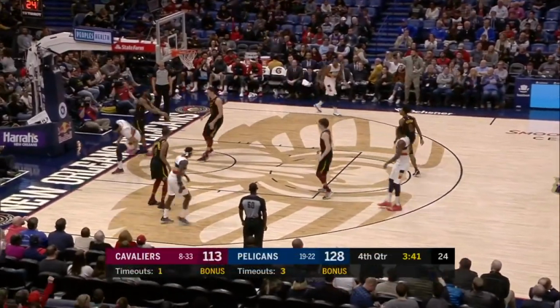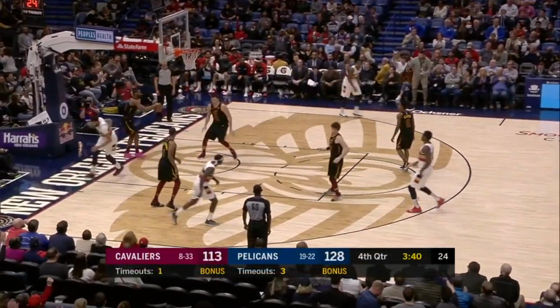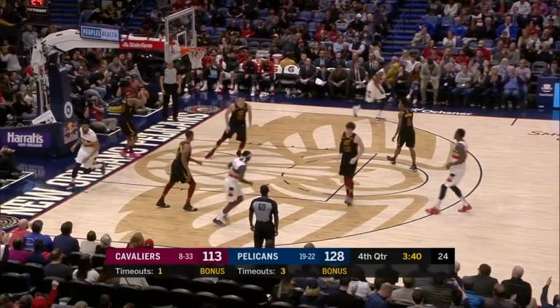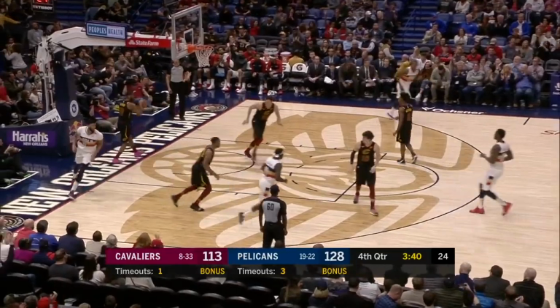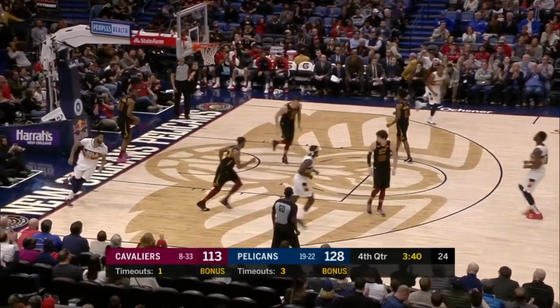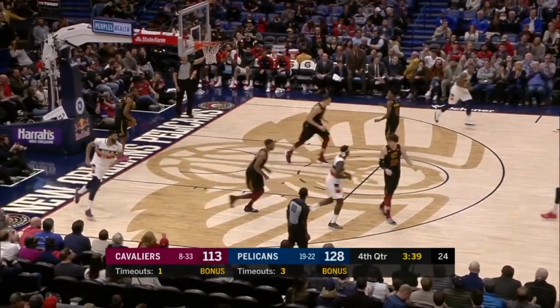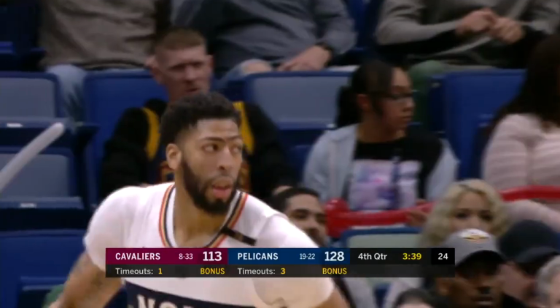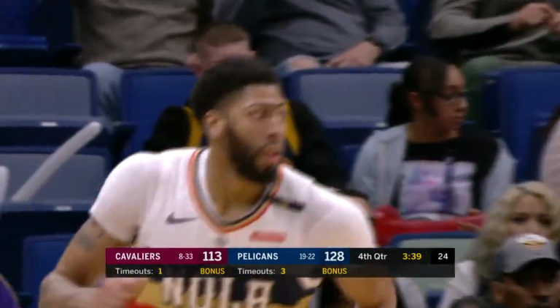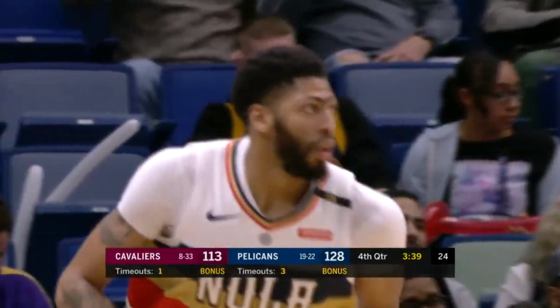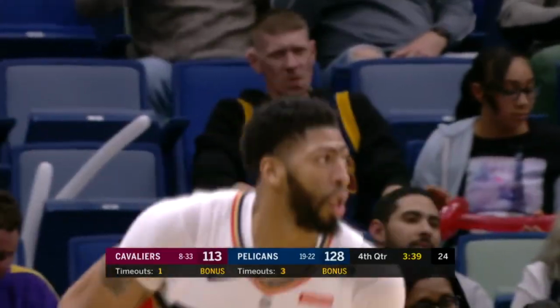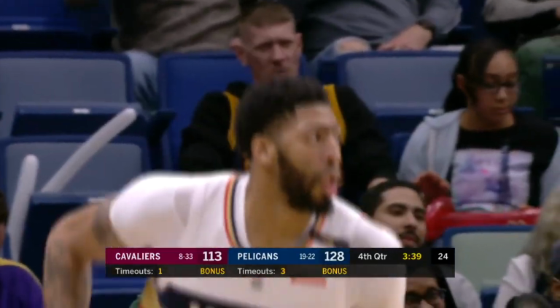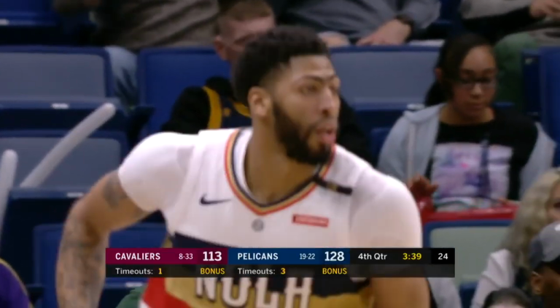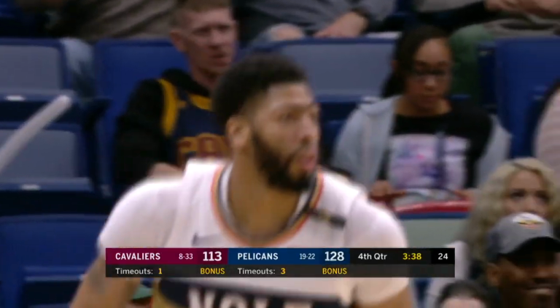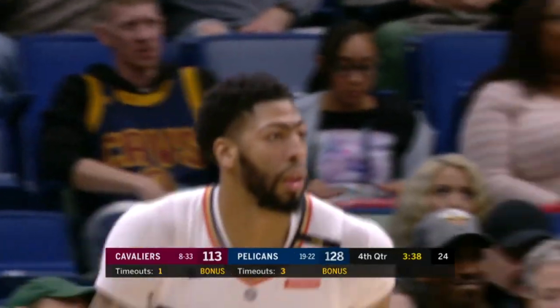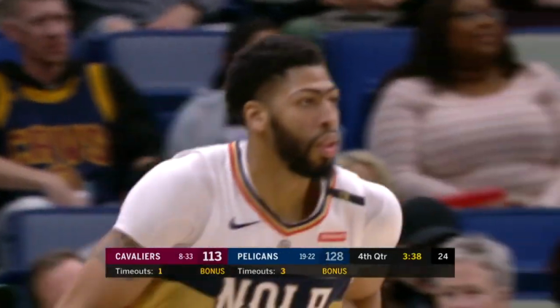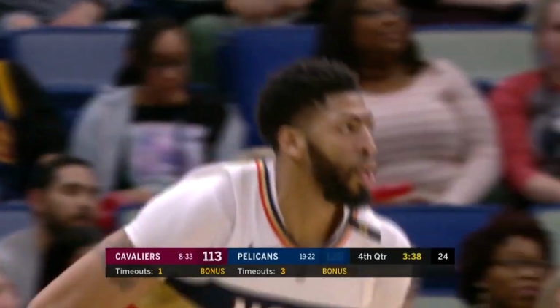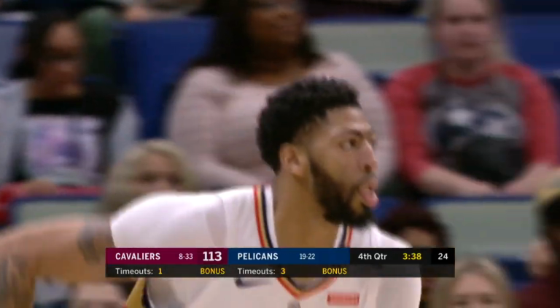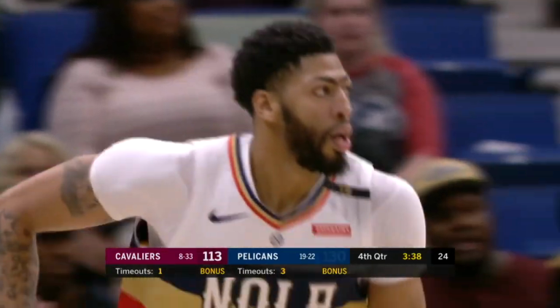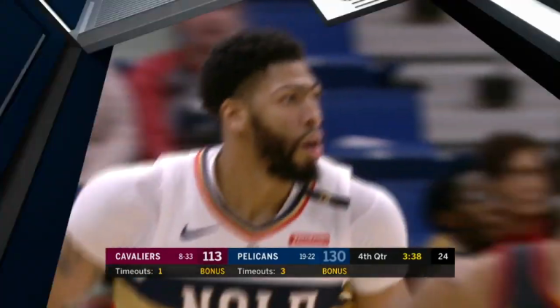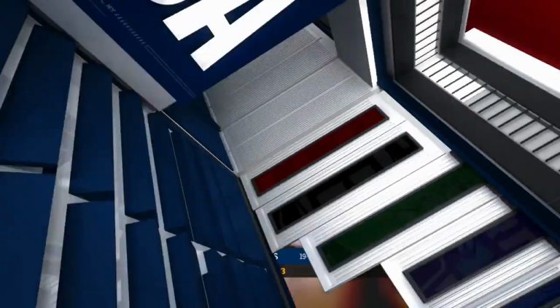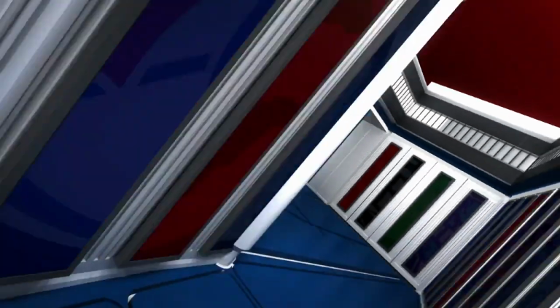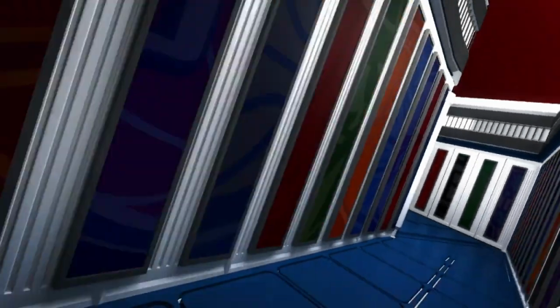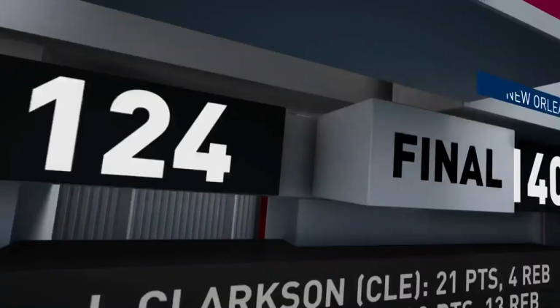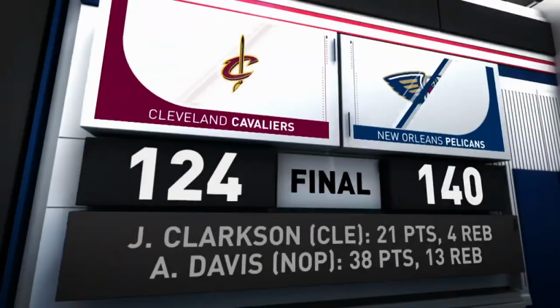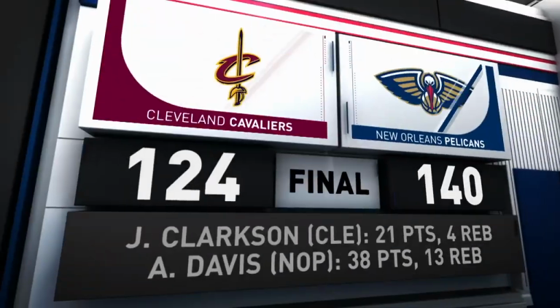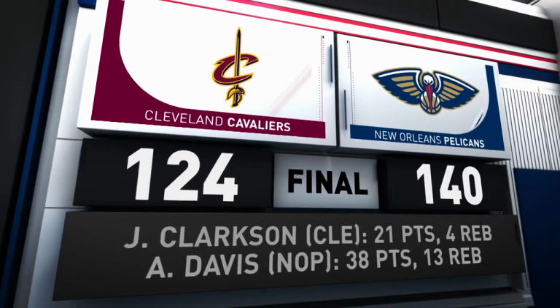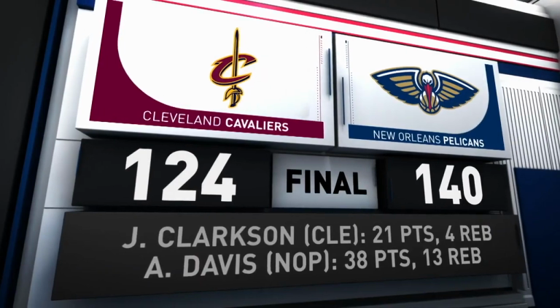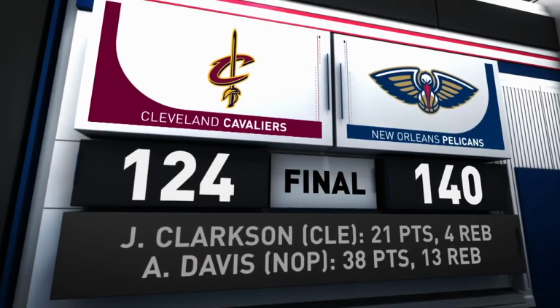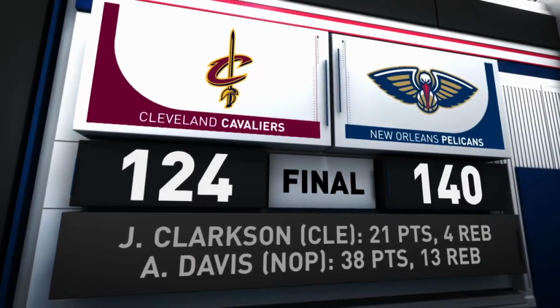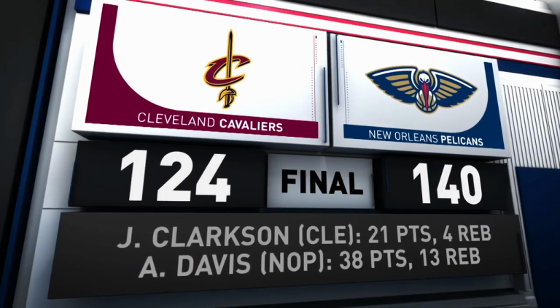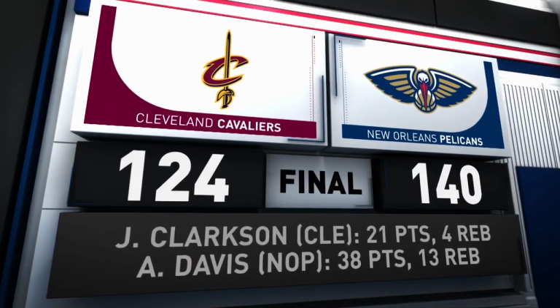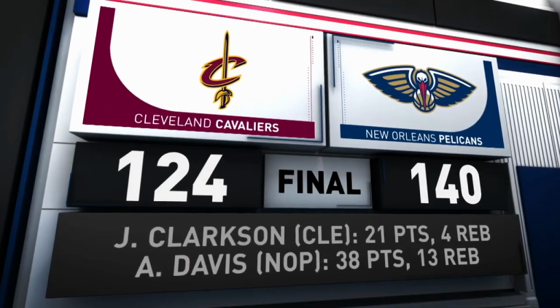How about the numbers? 38 points, 13 rebounds, 7 assists, and New Orleans gets a 16-point winning final score, 140-124.